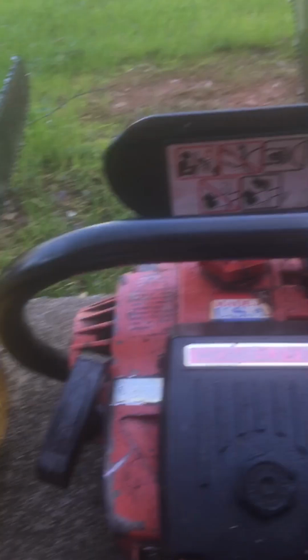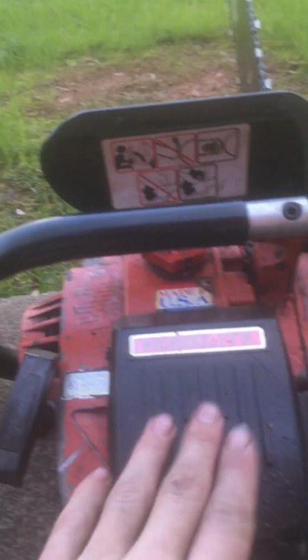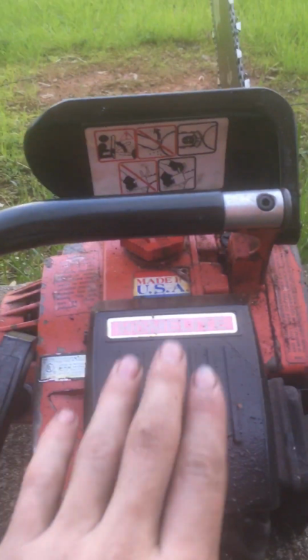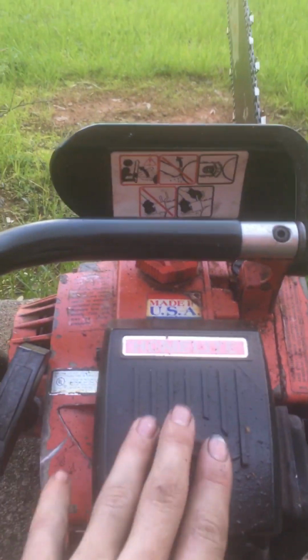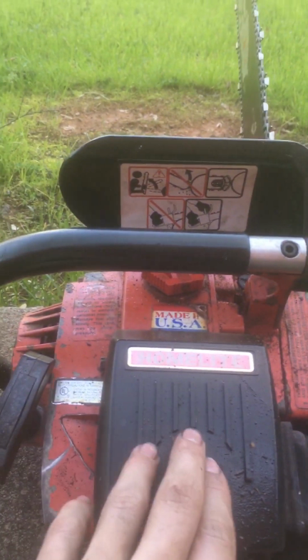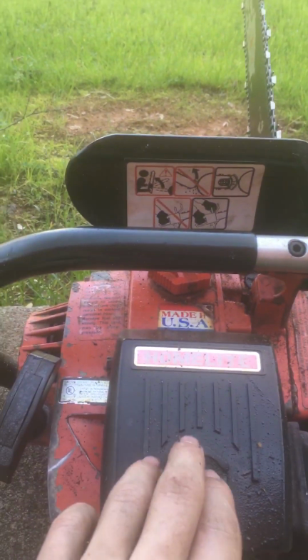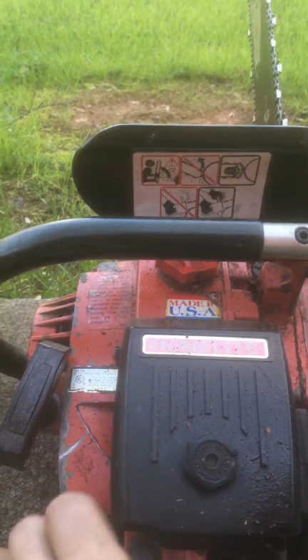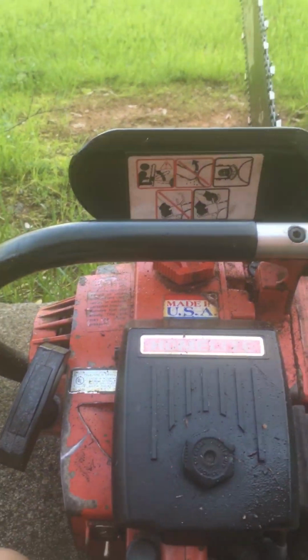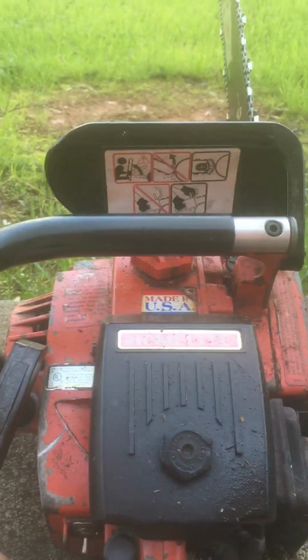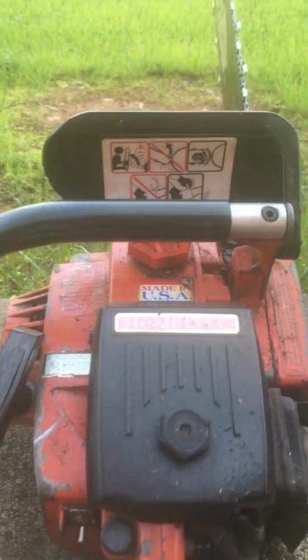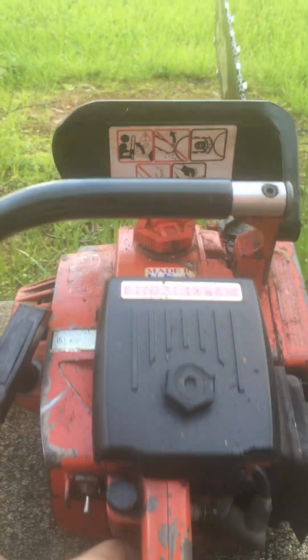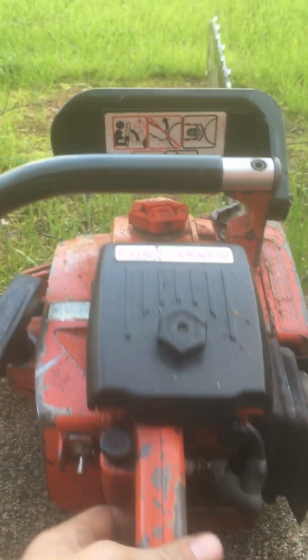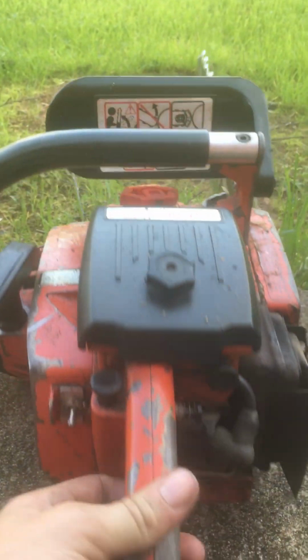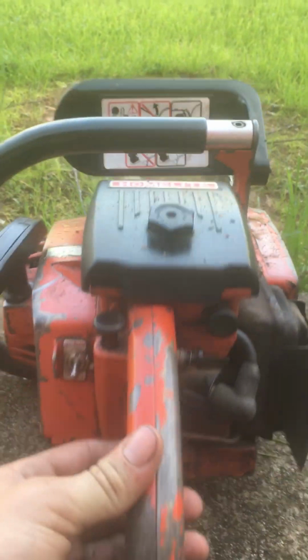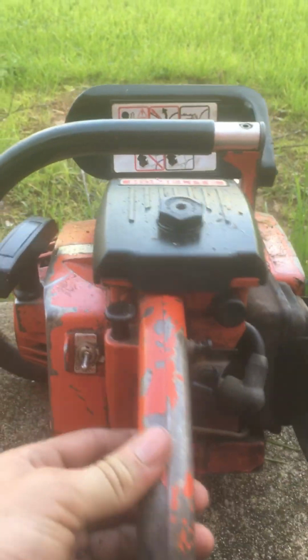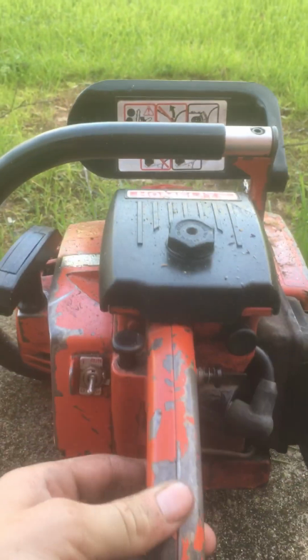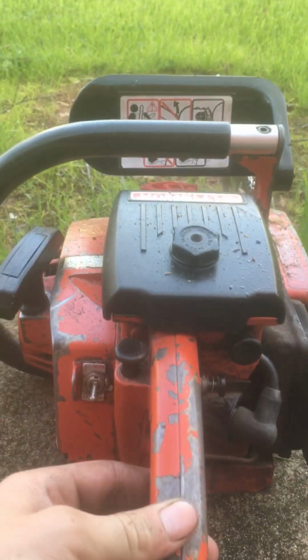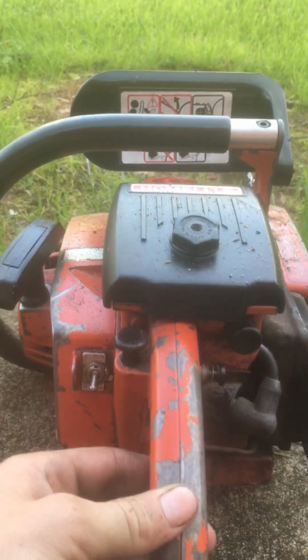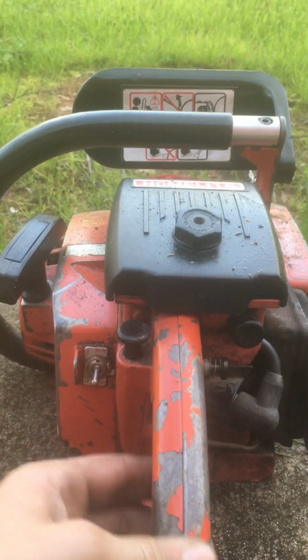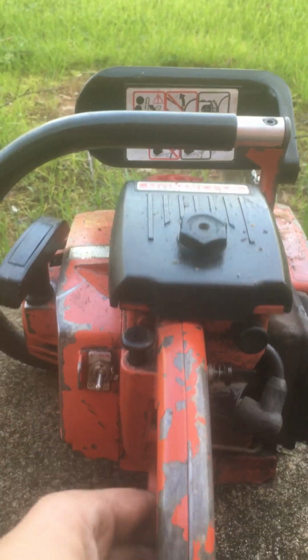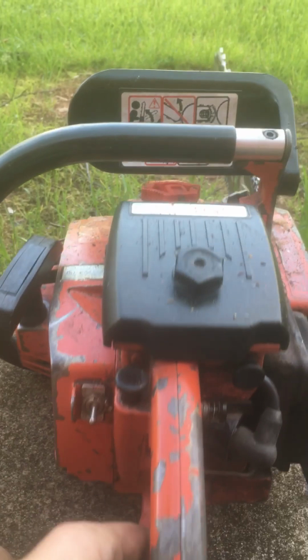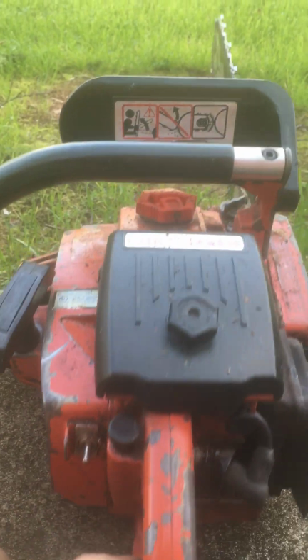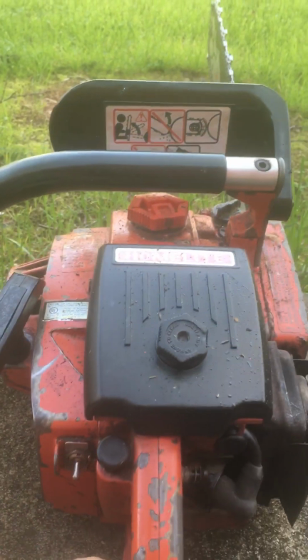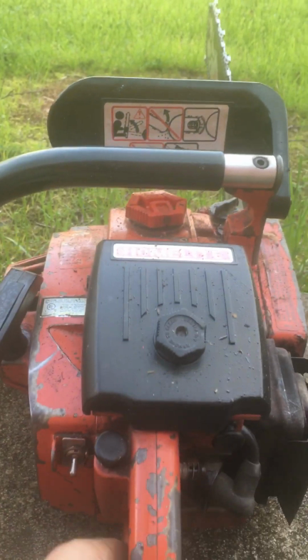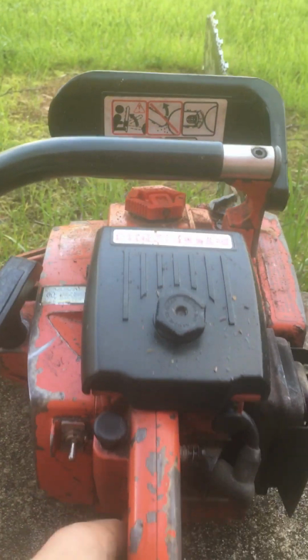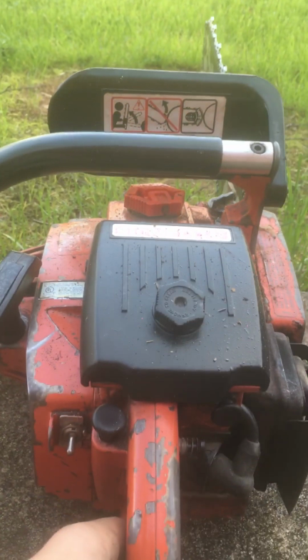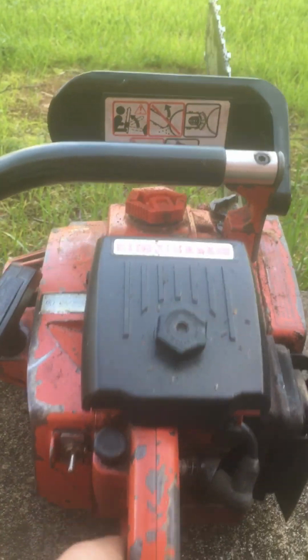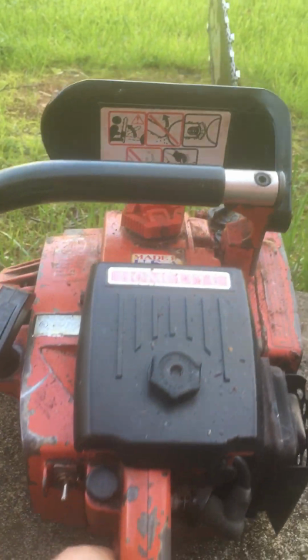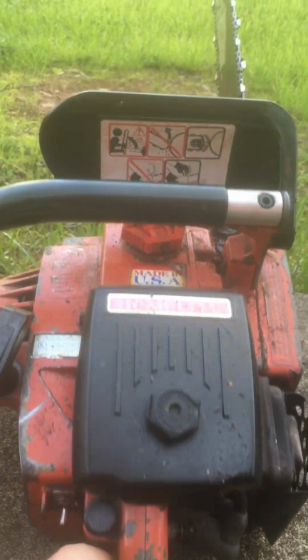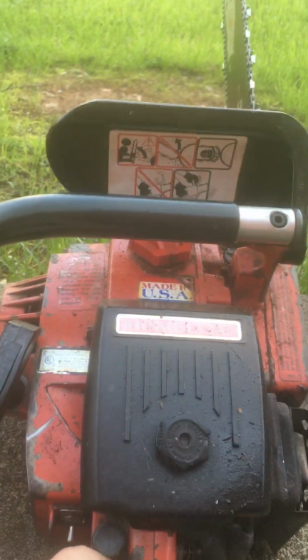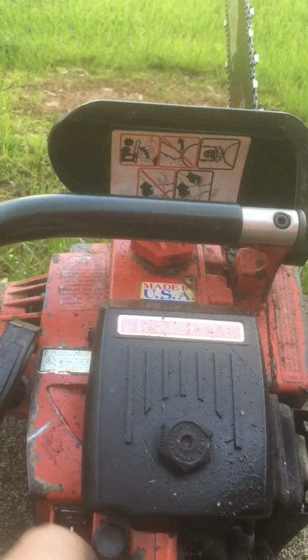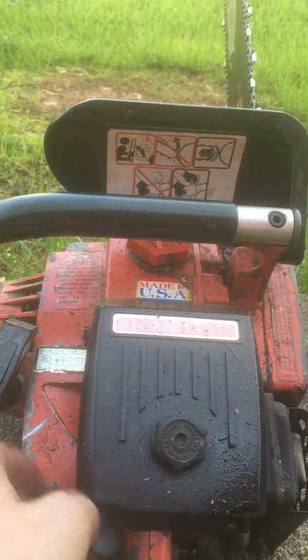Here's just a regular Super XL Automatic, 1987.